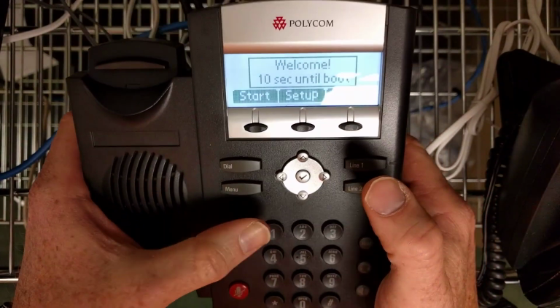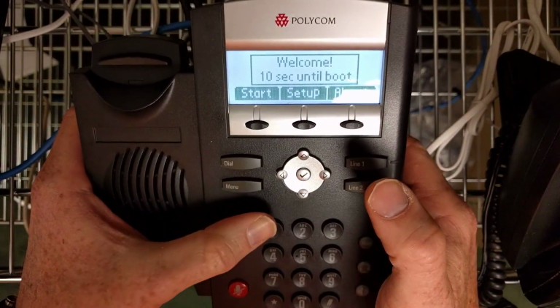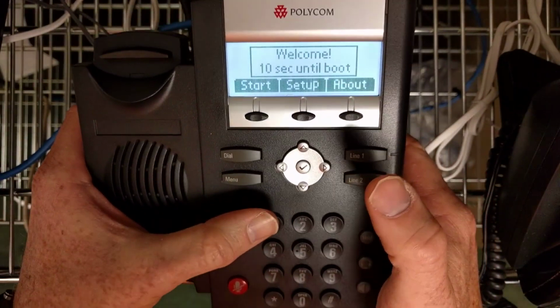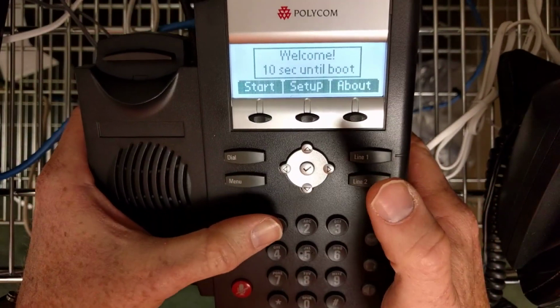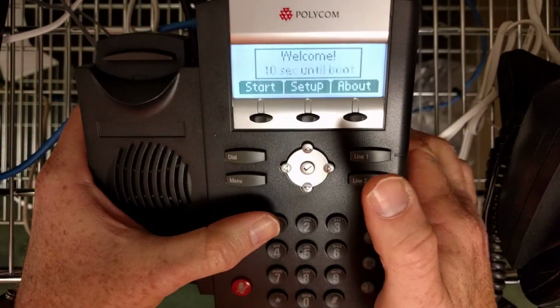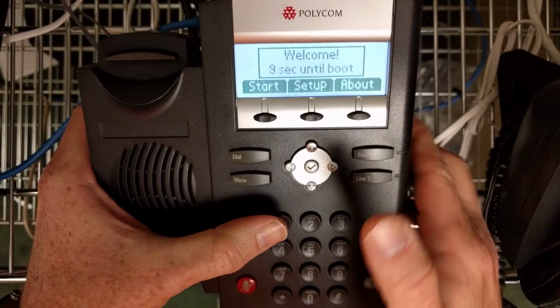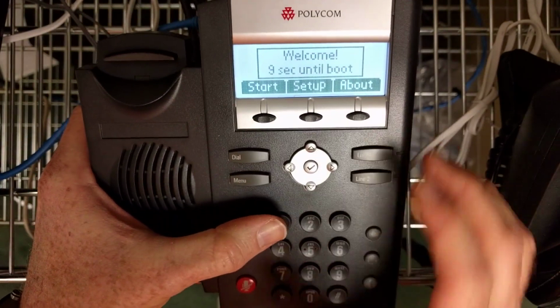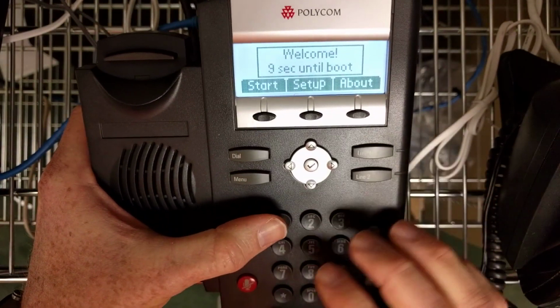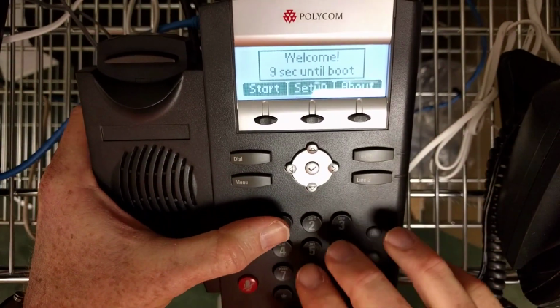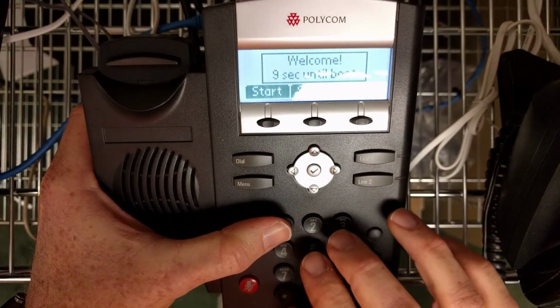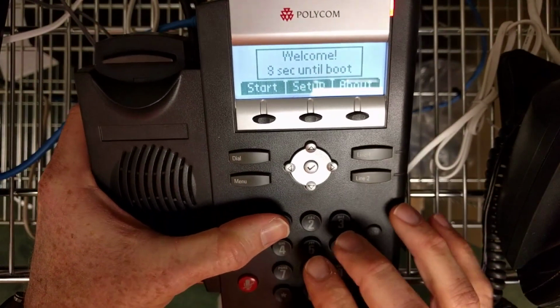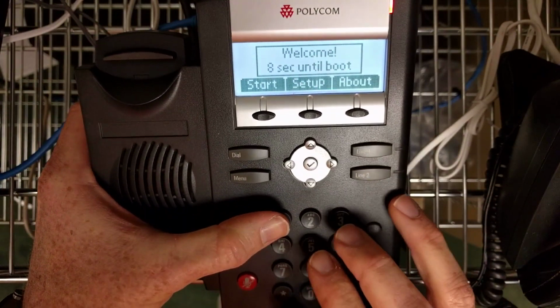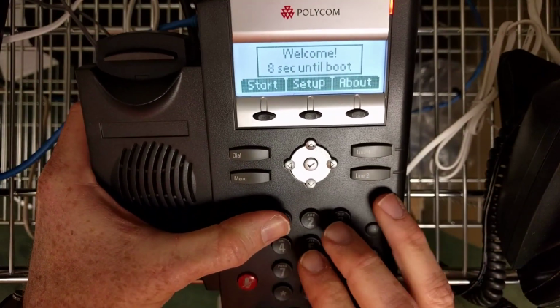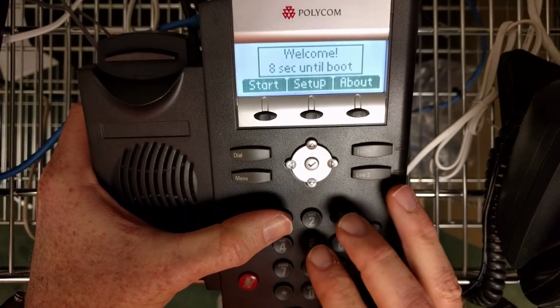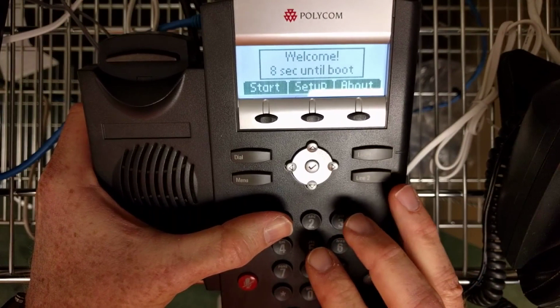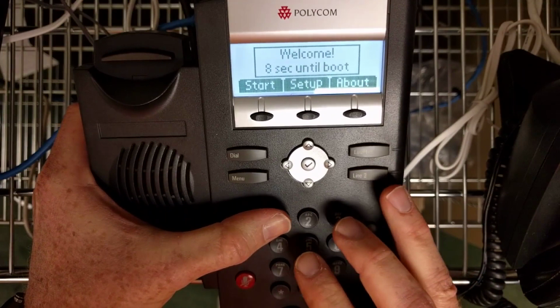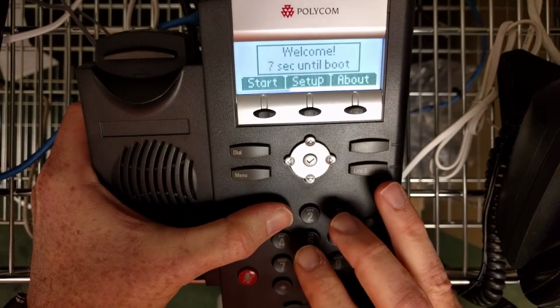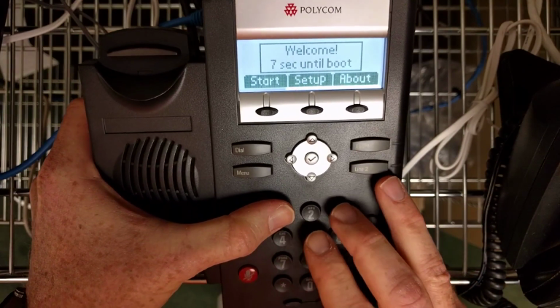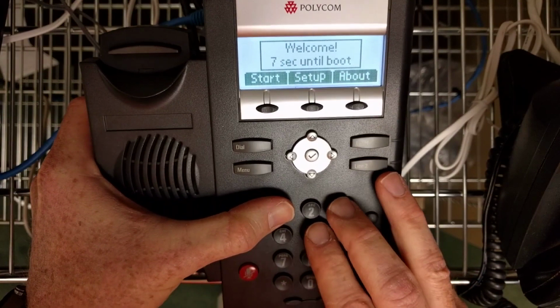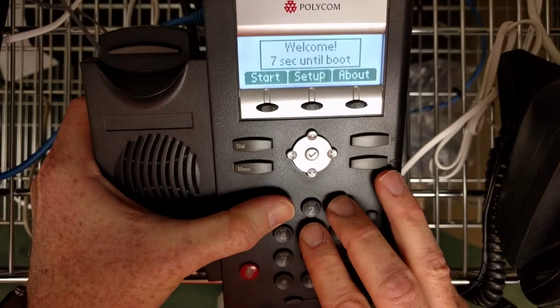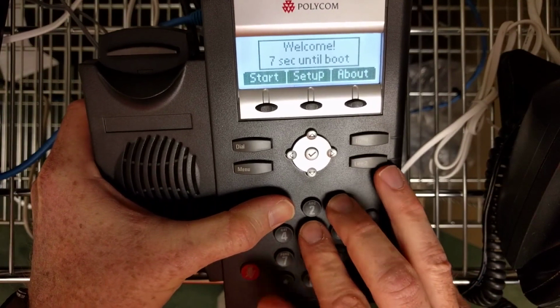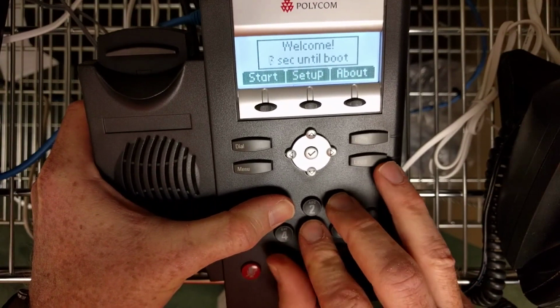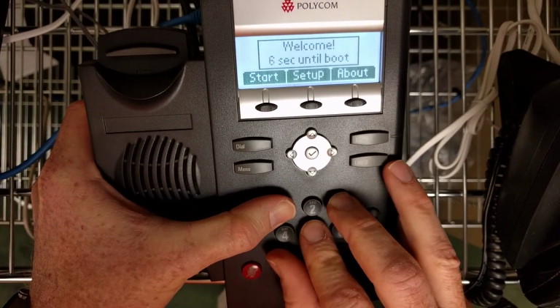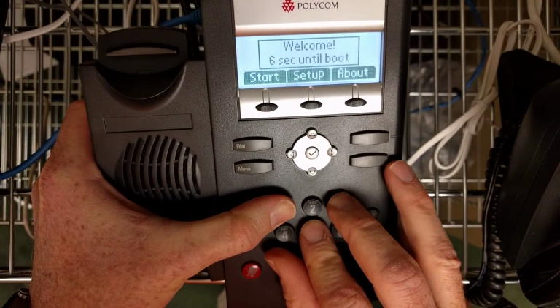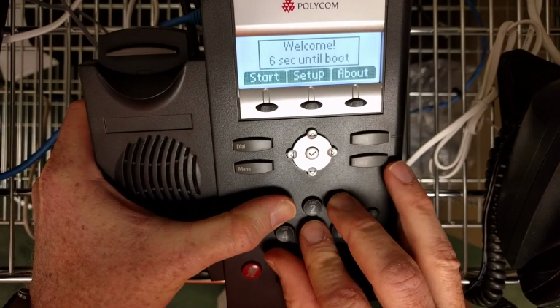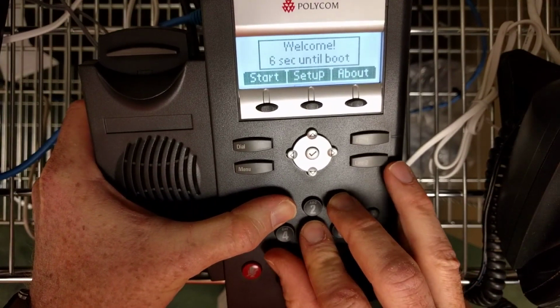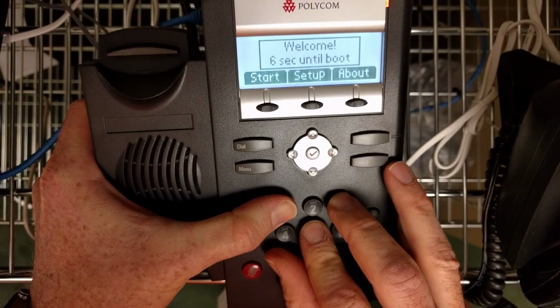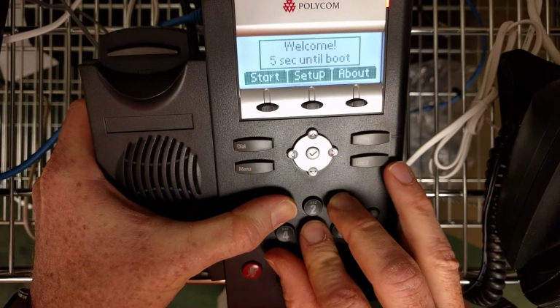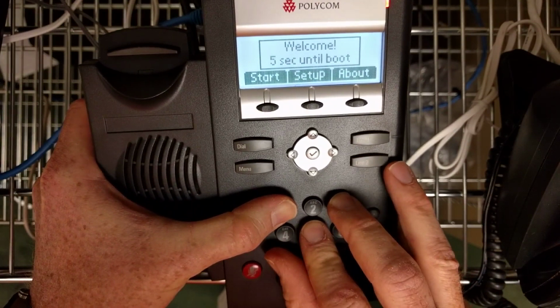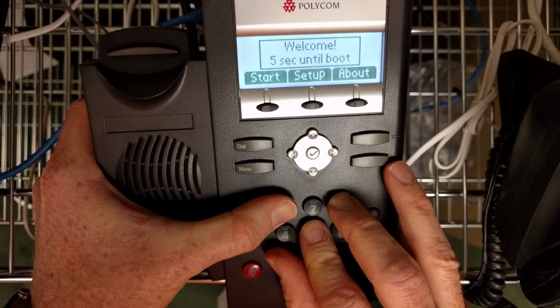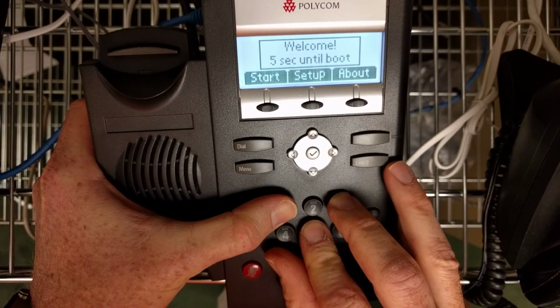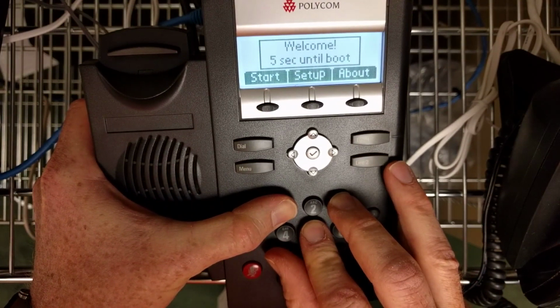You now have 10 seconds to hold down the 1, 3, 5, and 7 keys simultaneously.